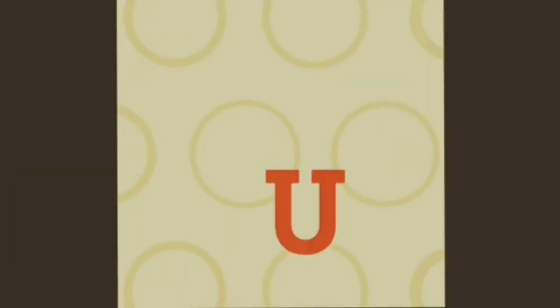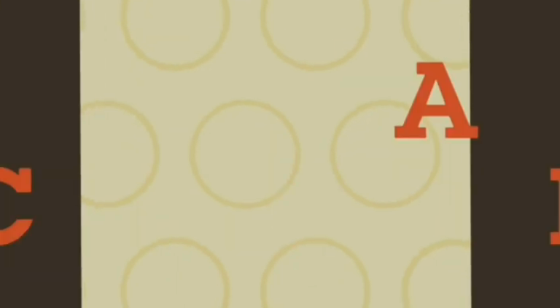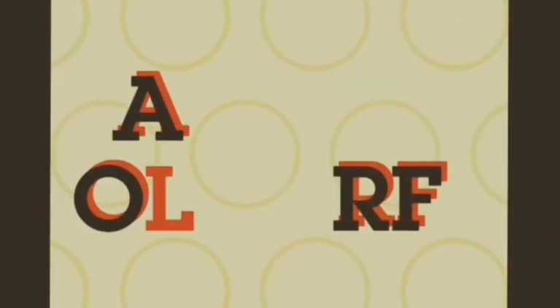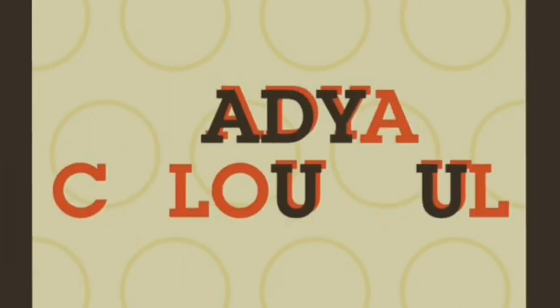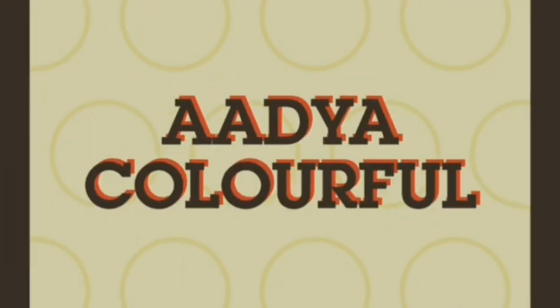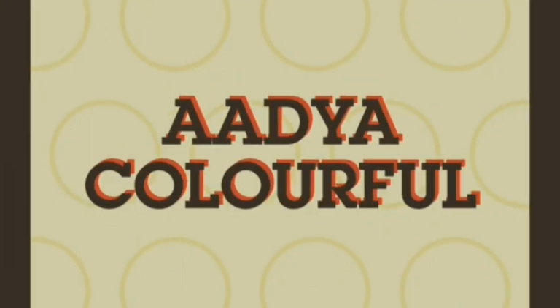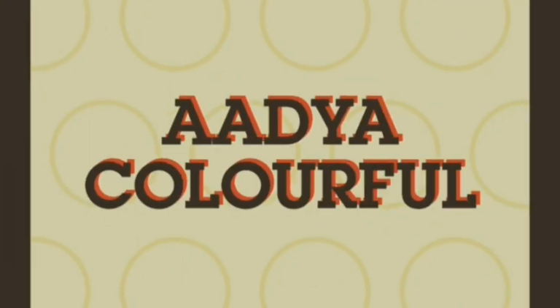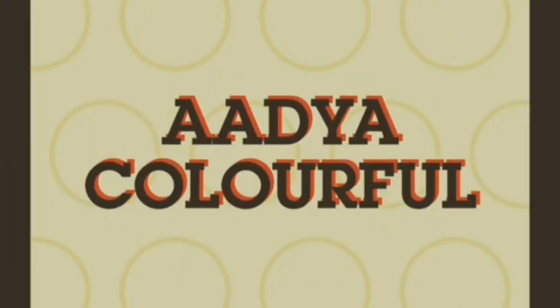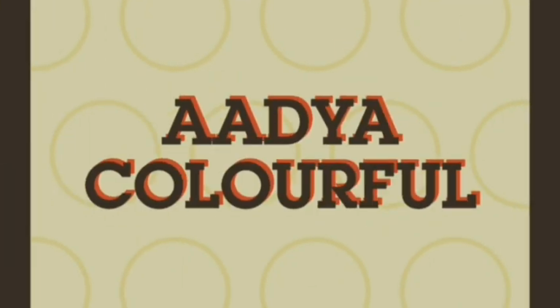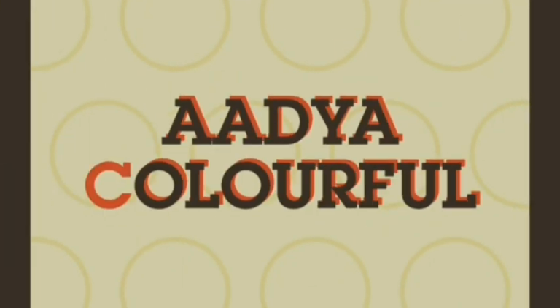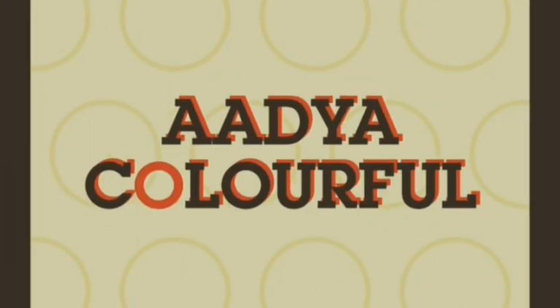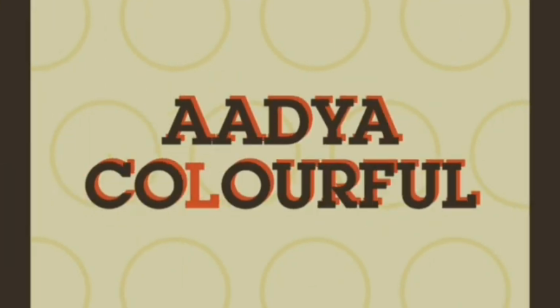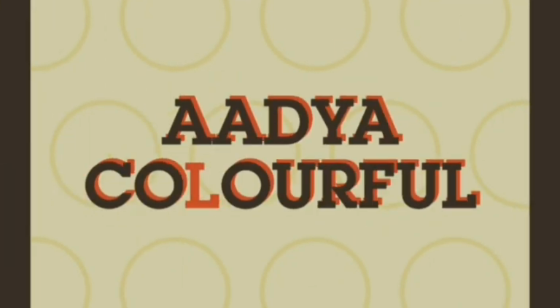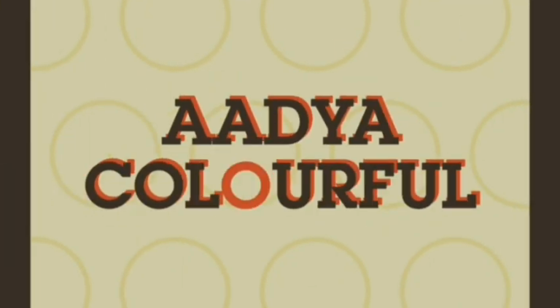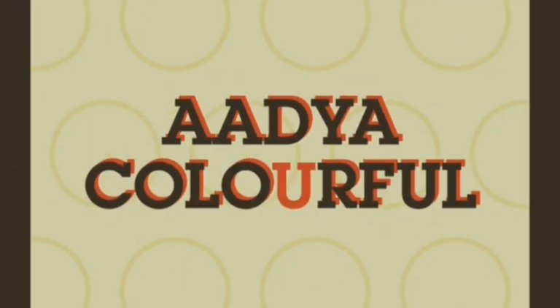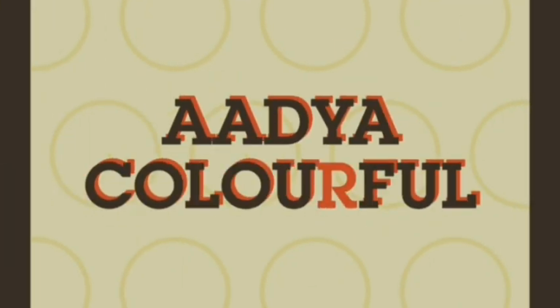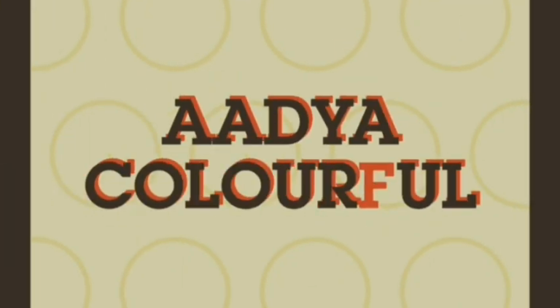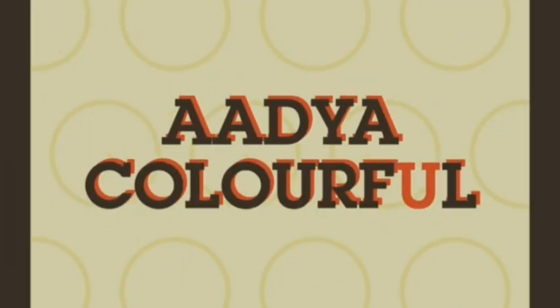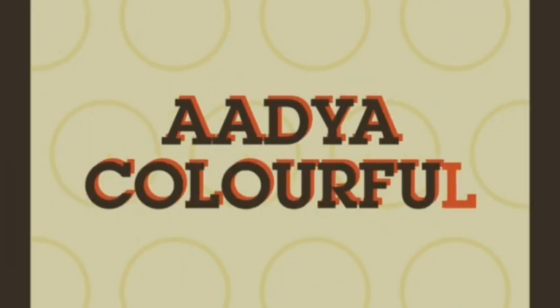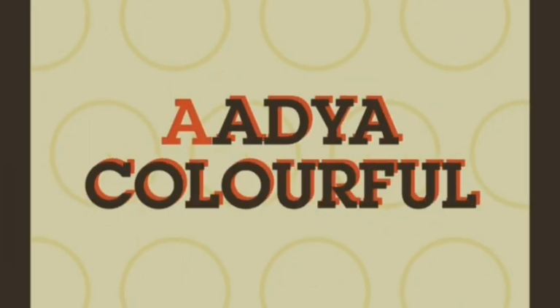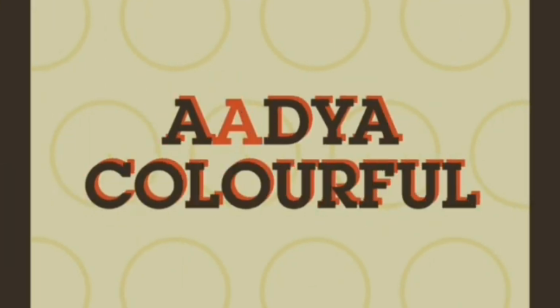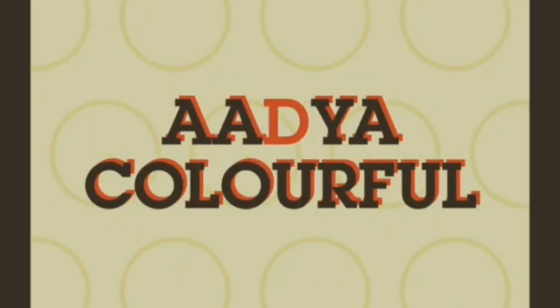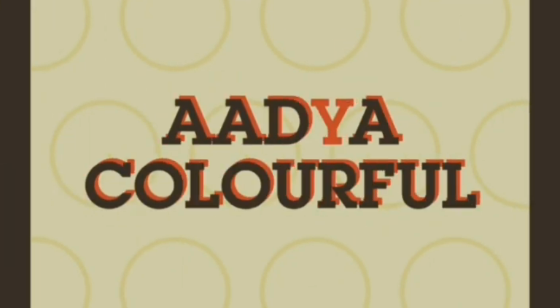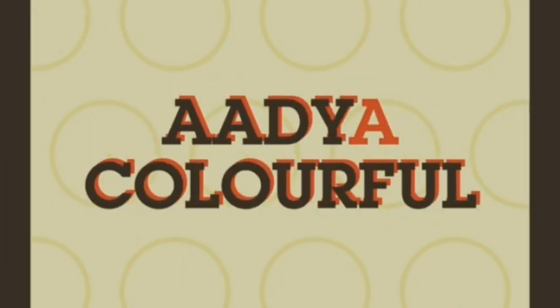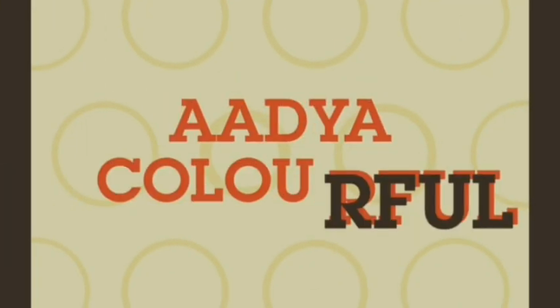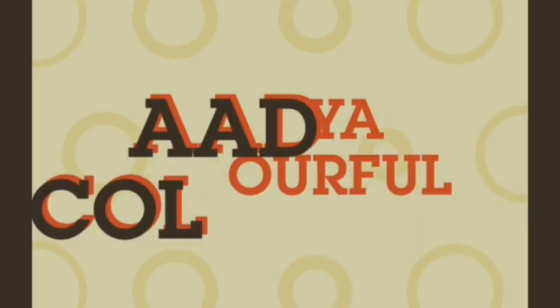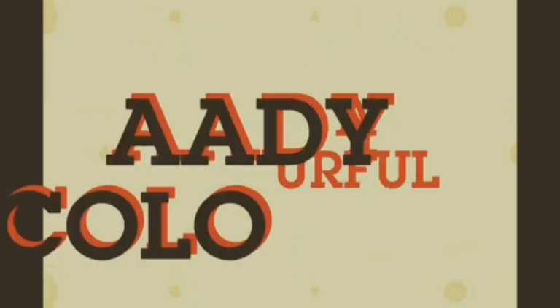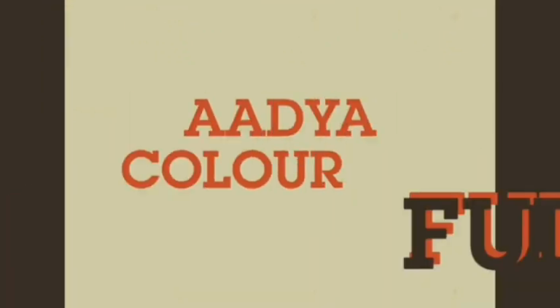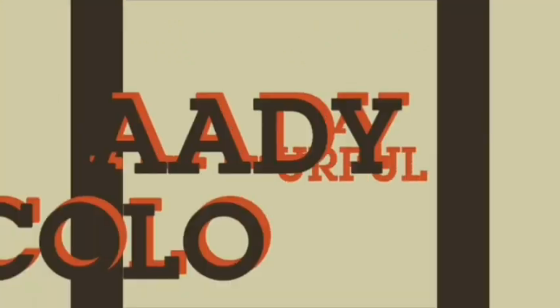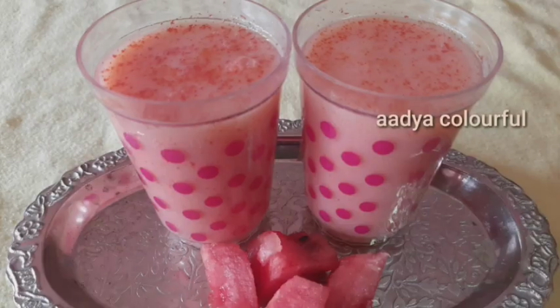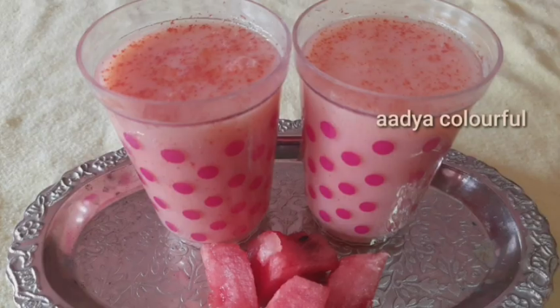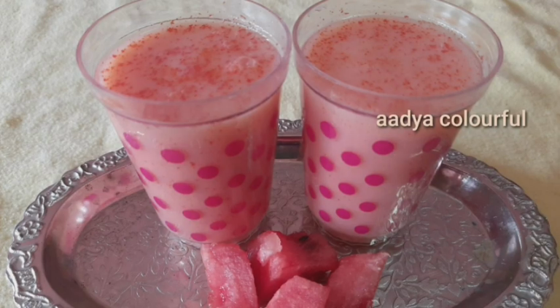Hi friends! Welcome back to my channel! I am Suma.